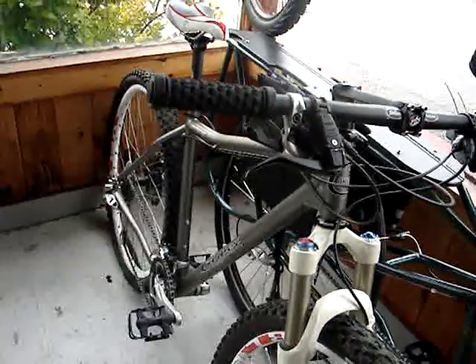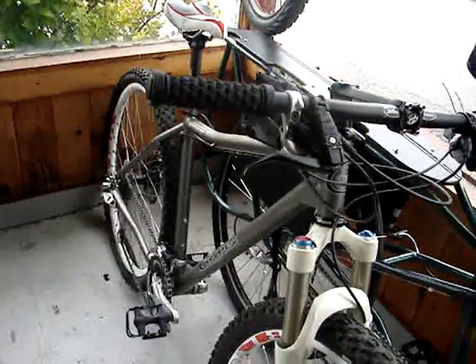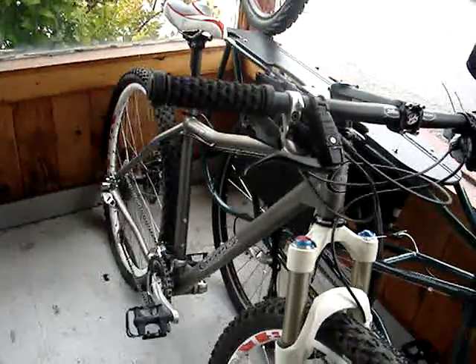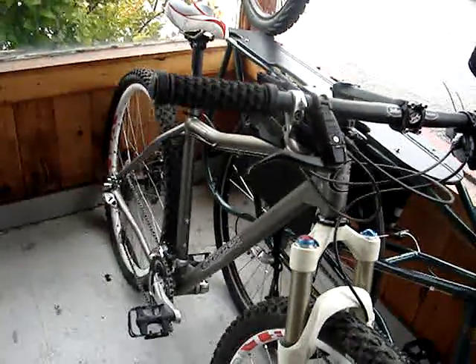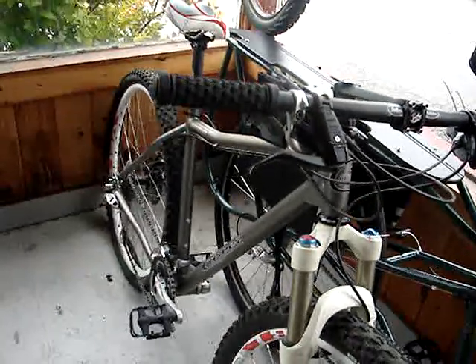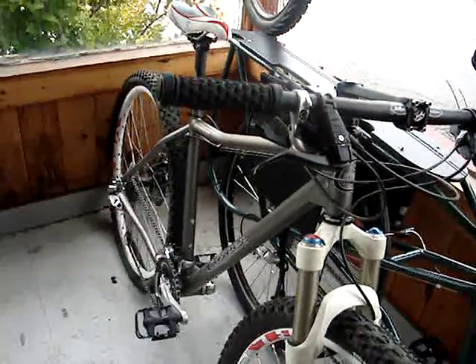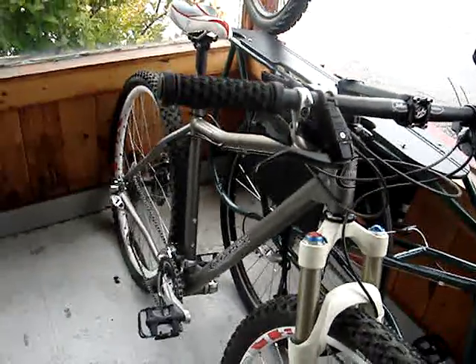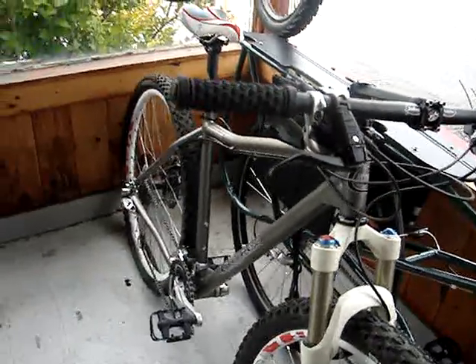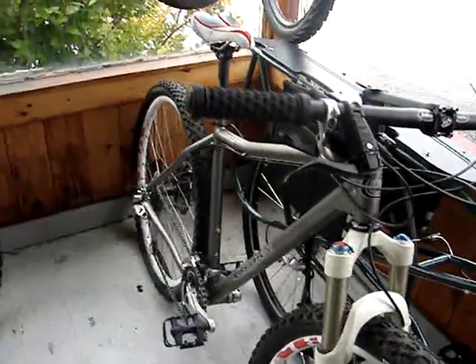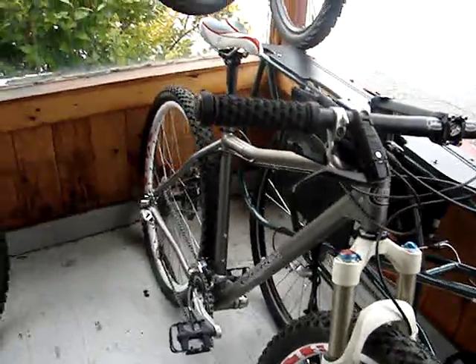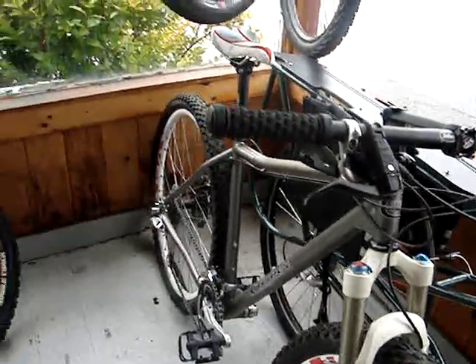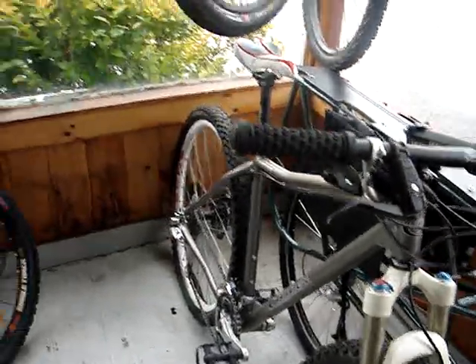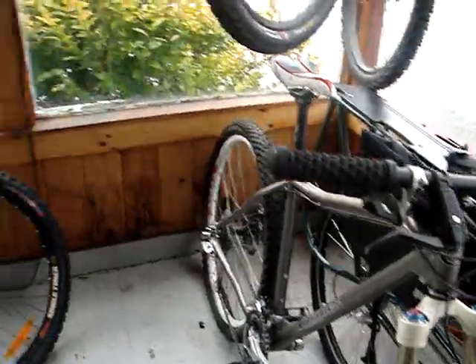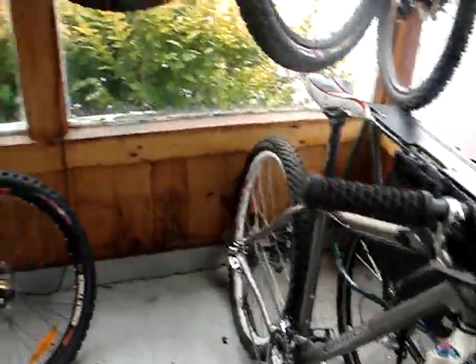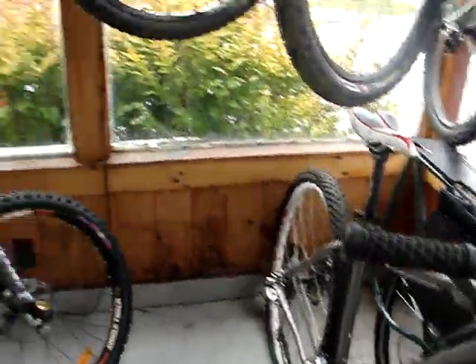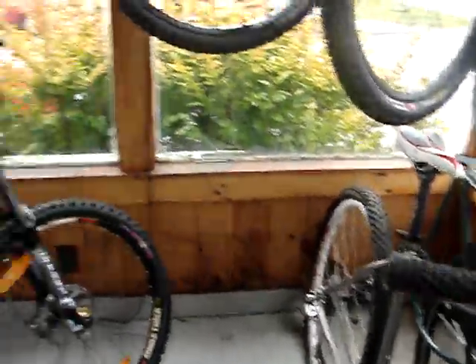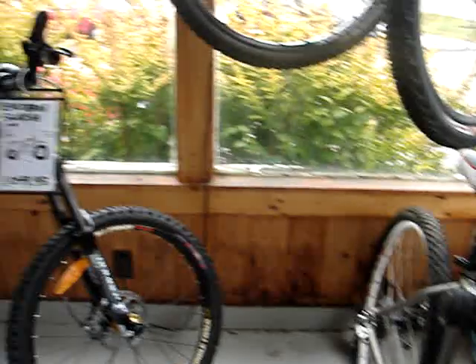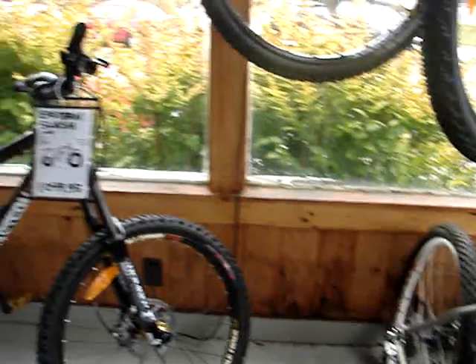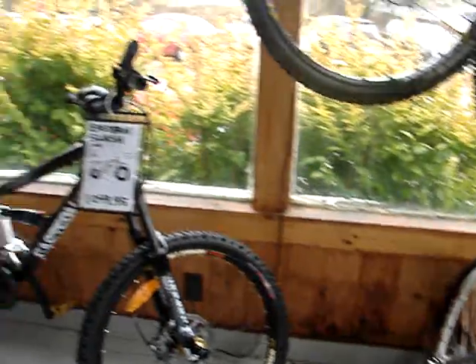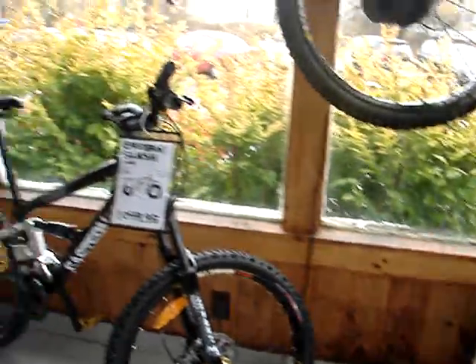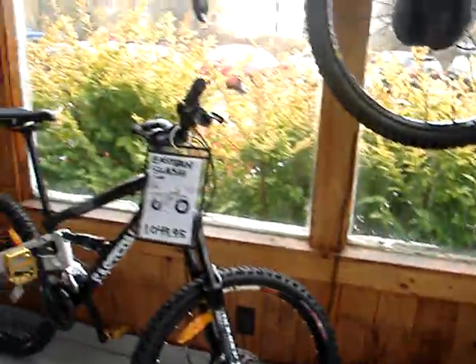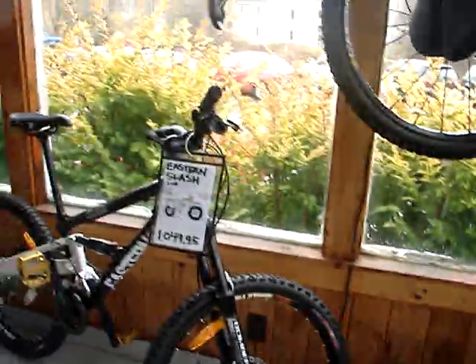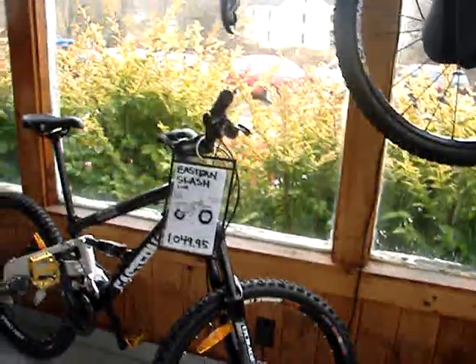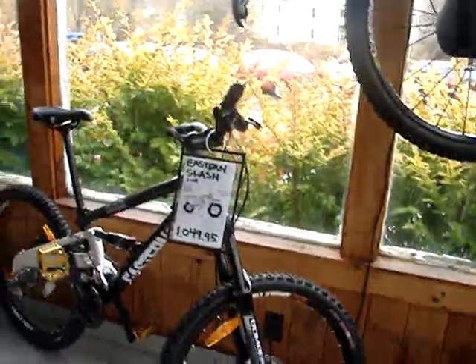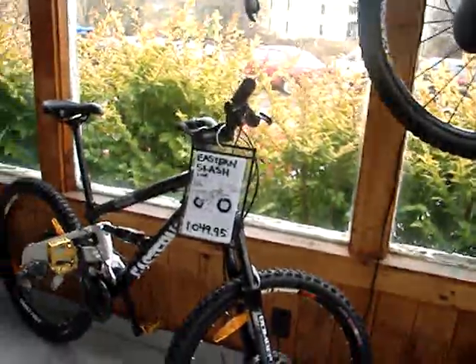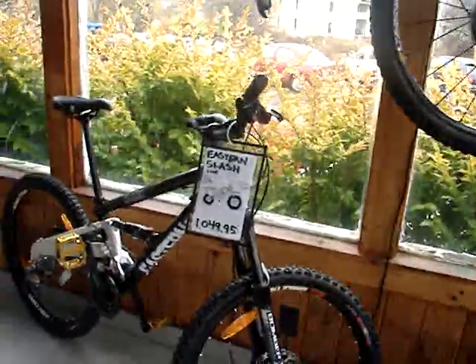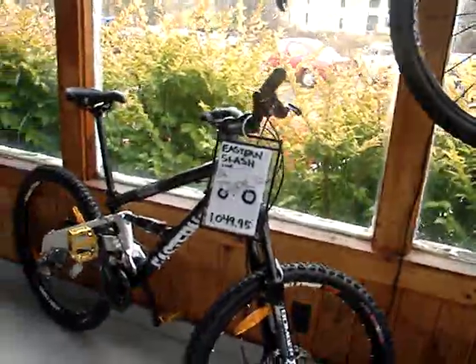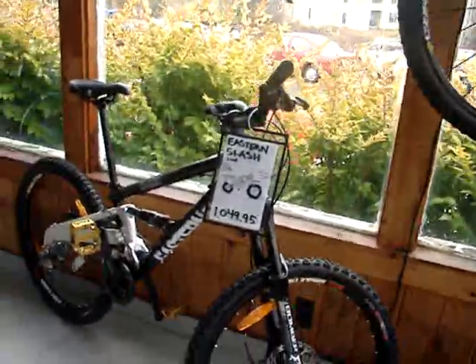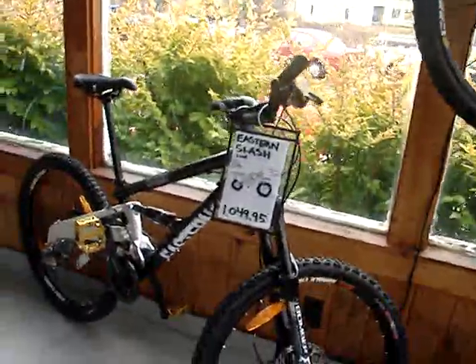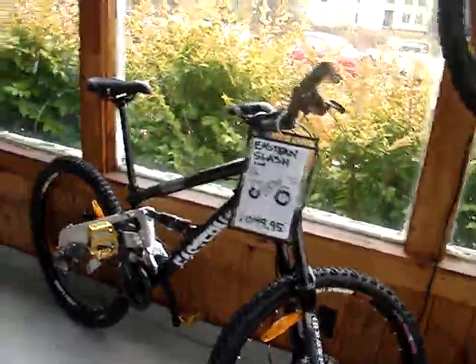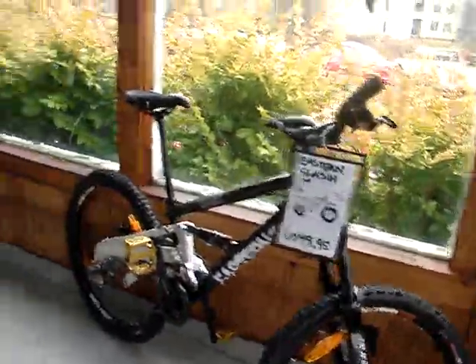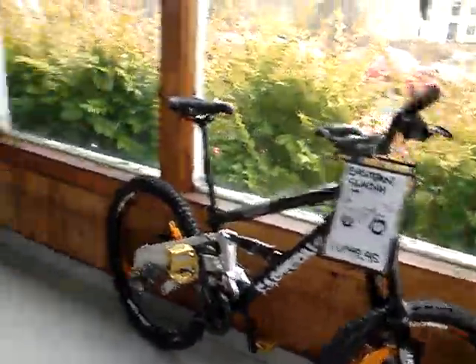Carver Titanium Bikes and tons of others.